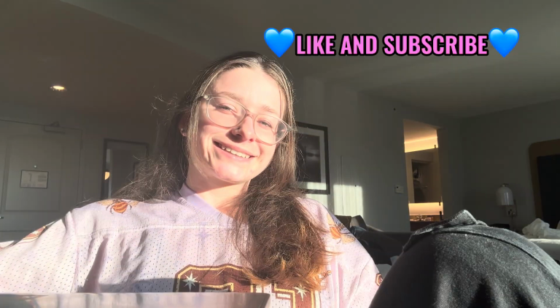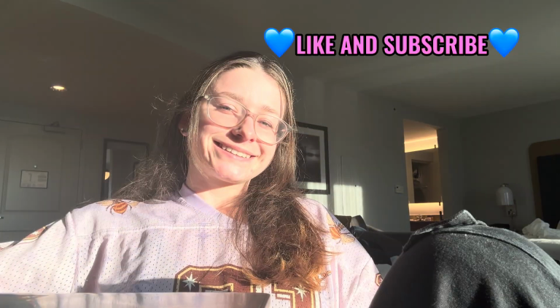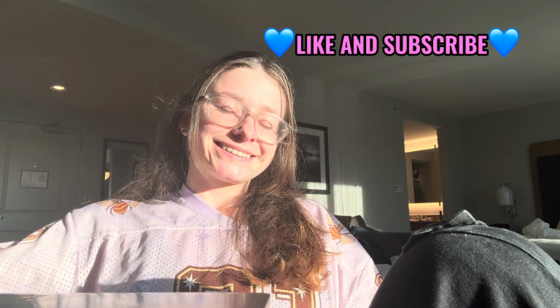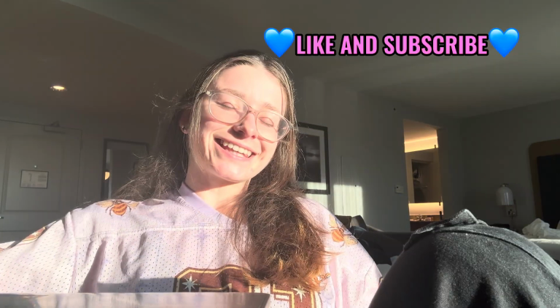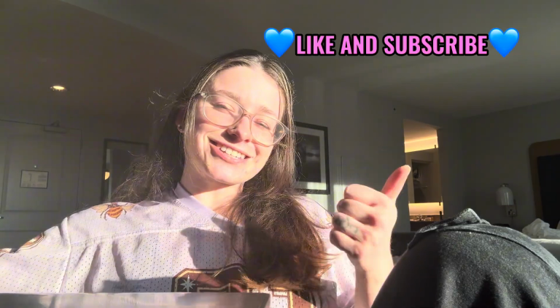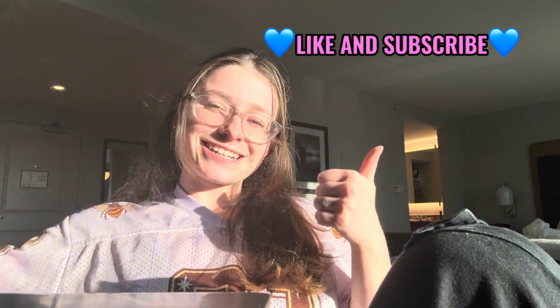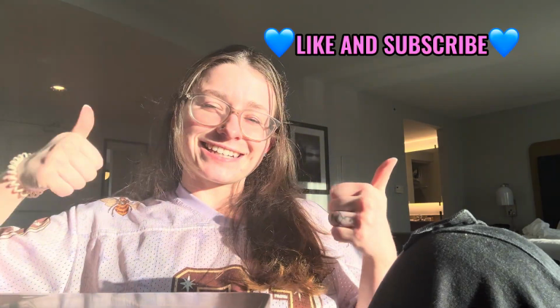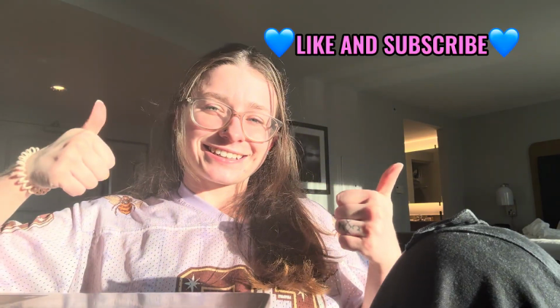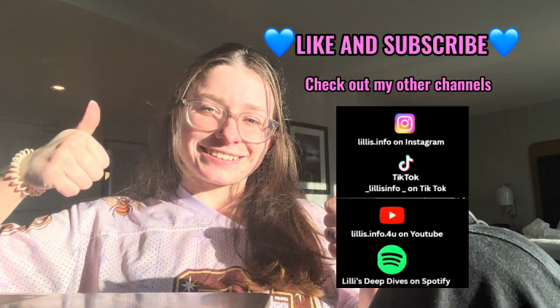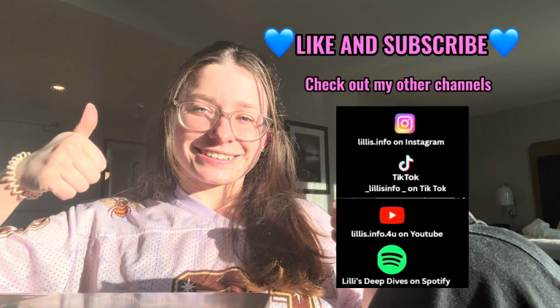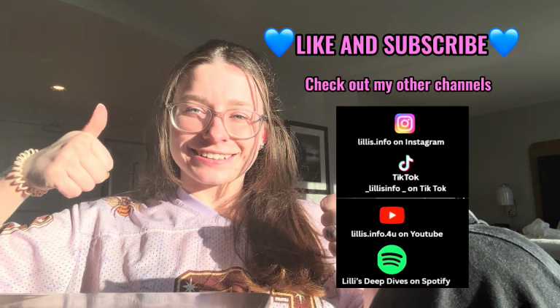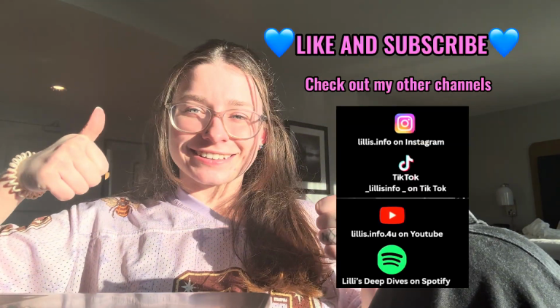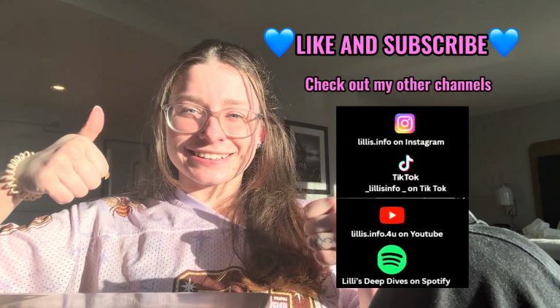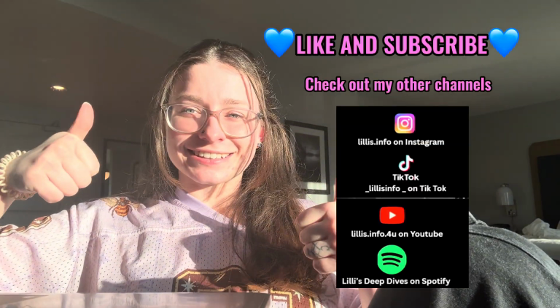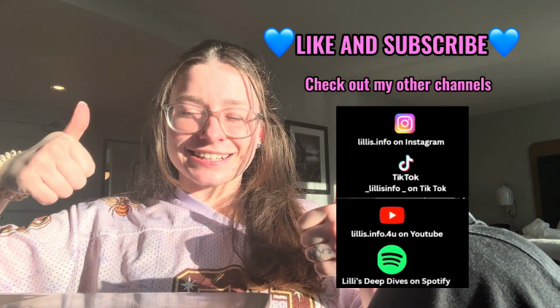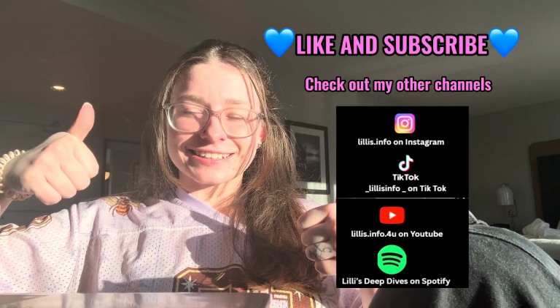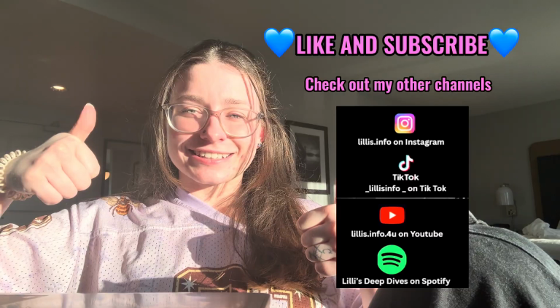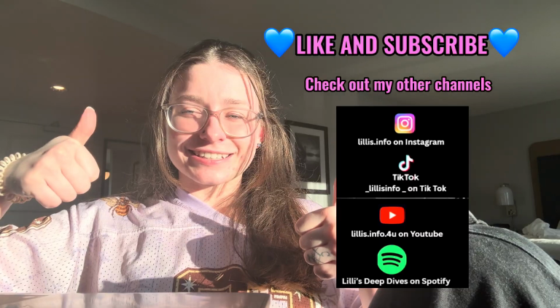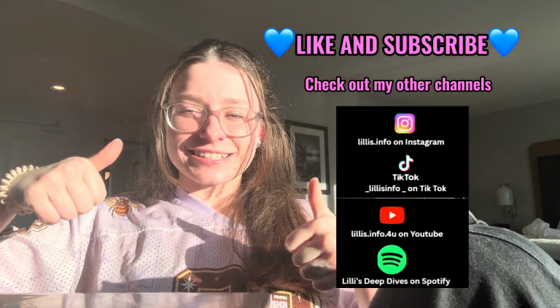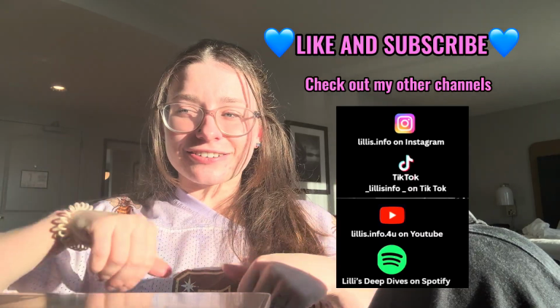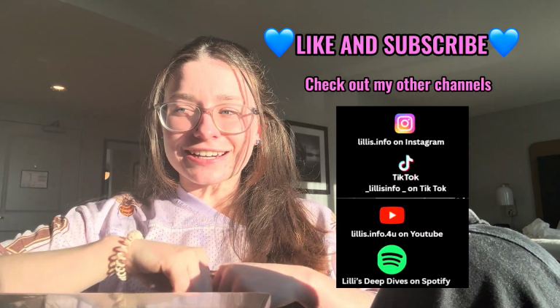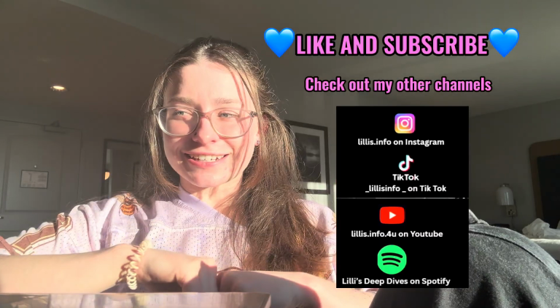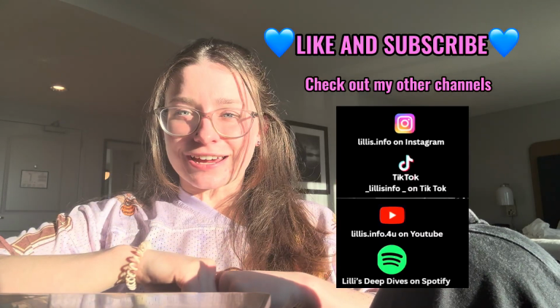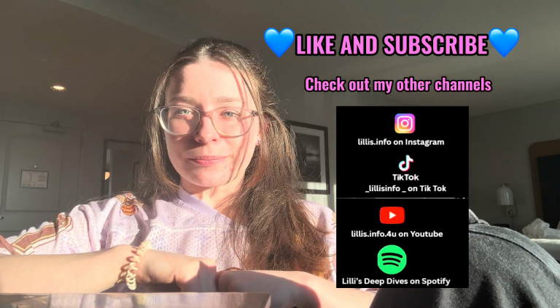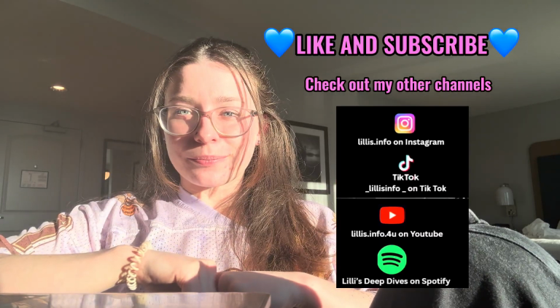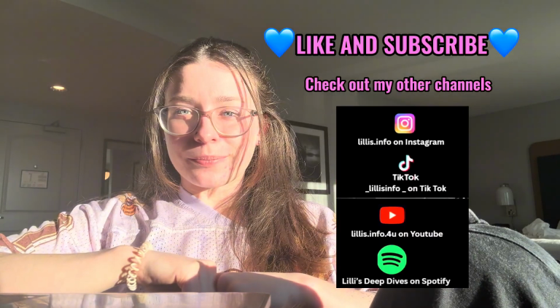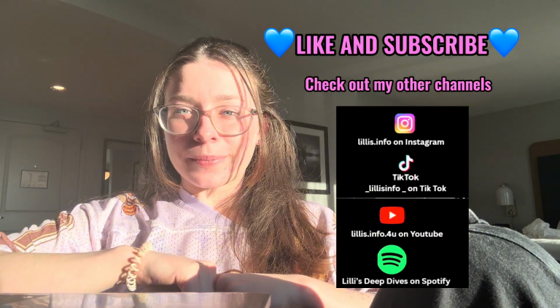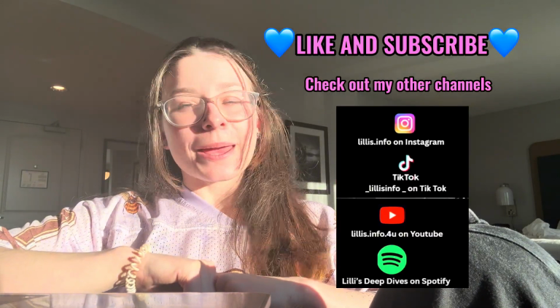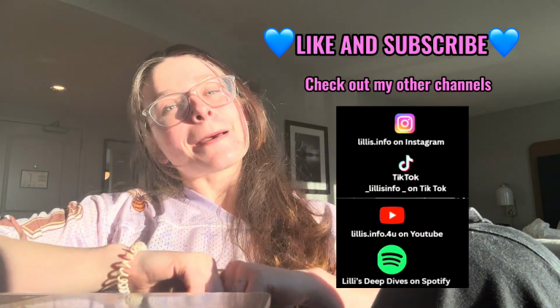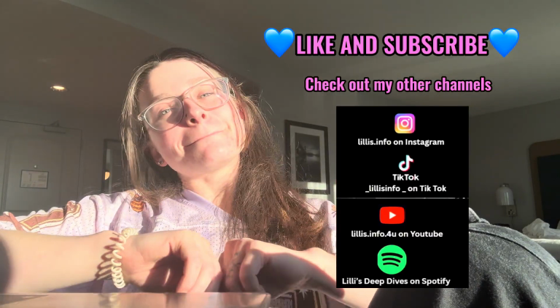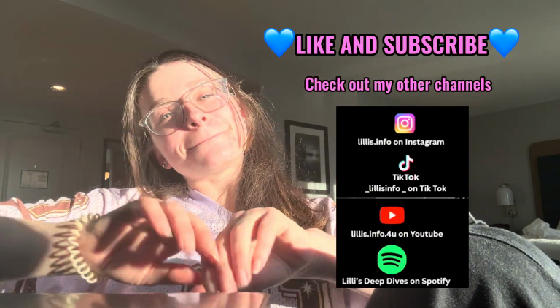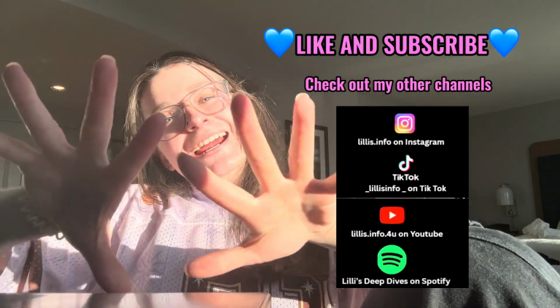That was great — team, till next time, bye!